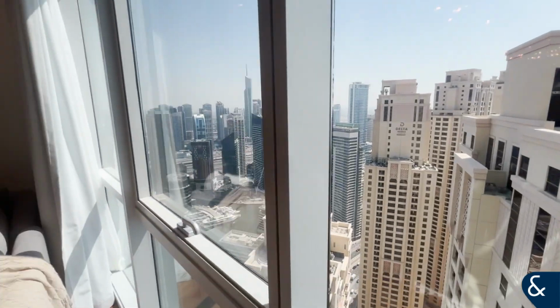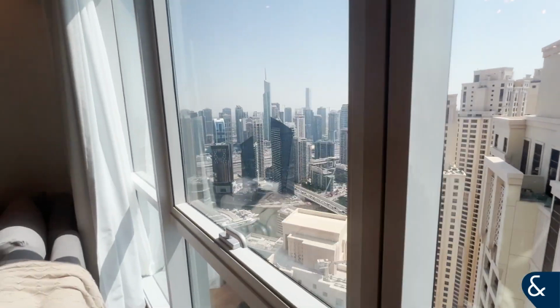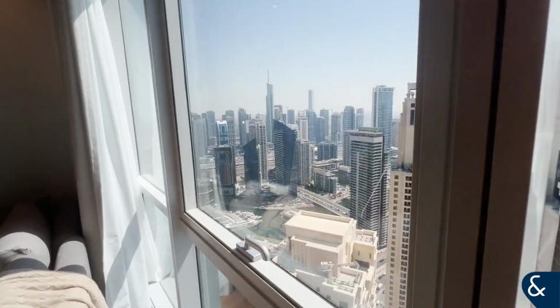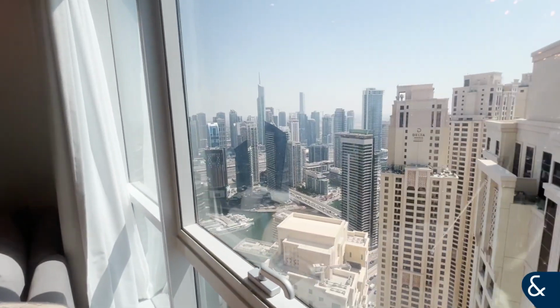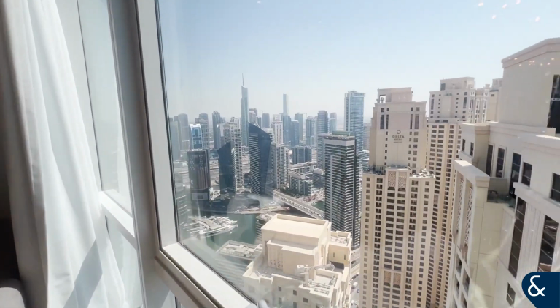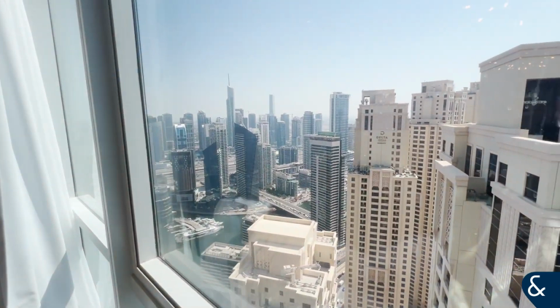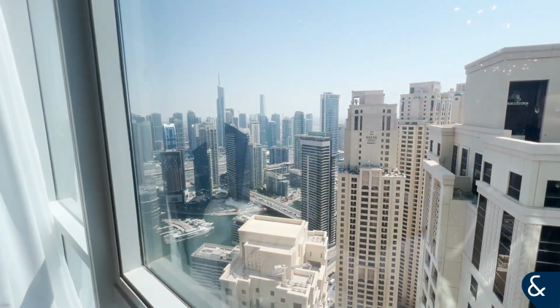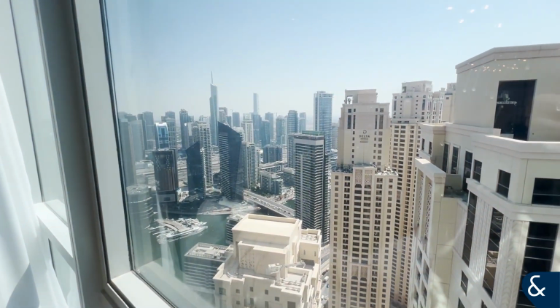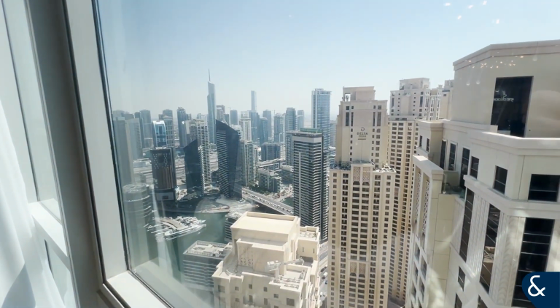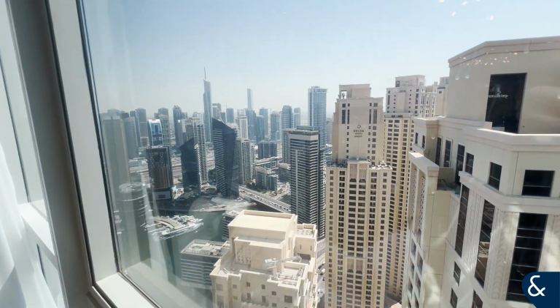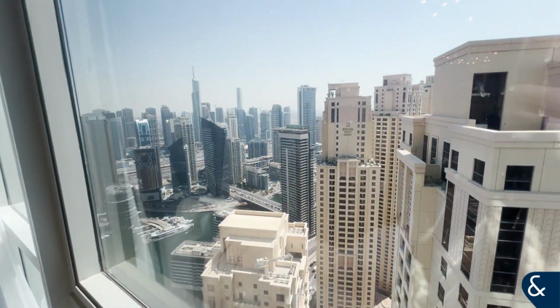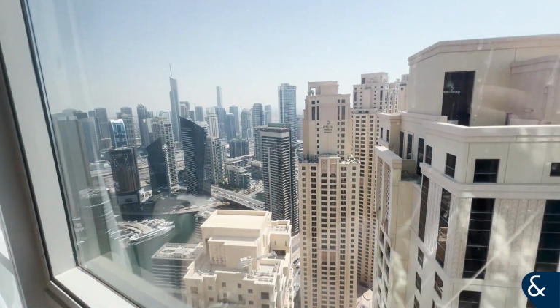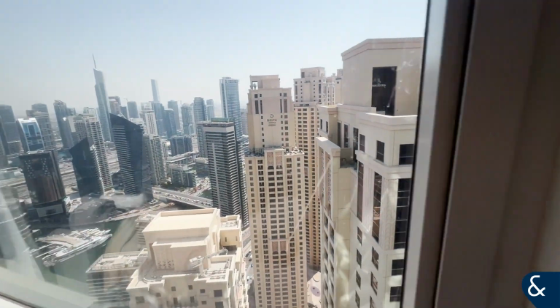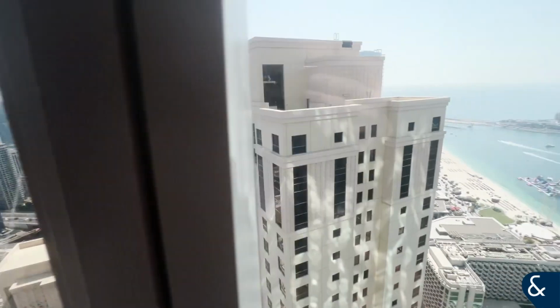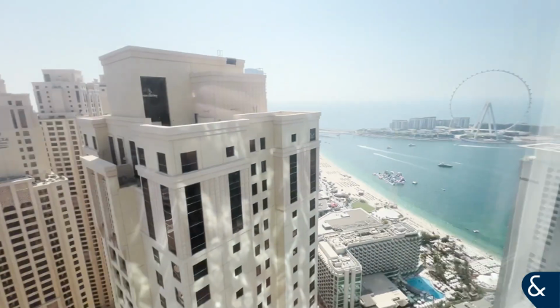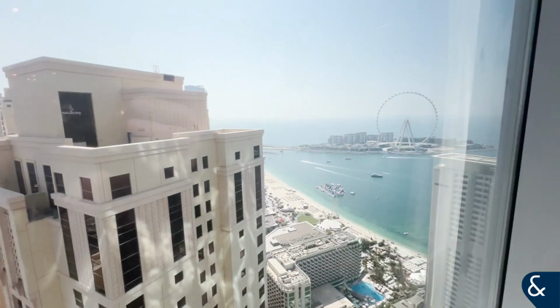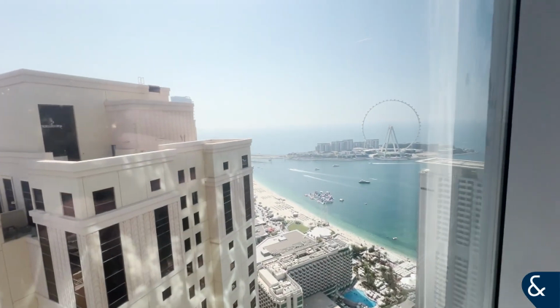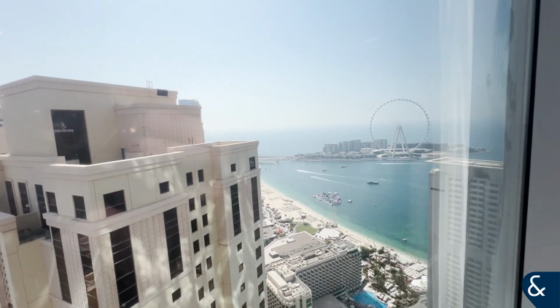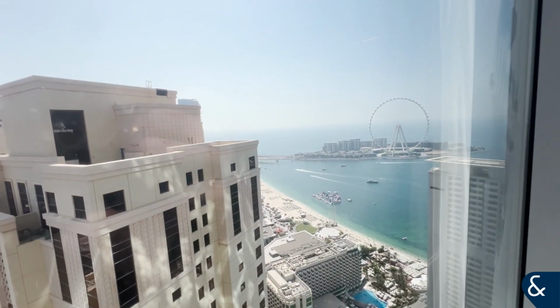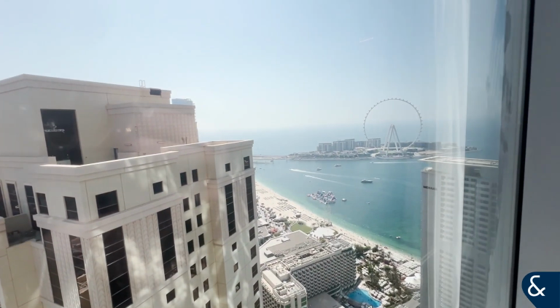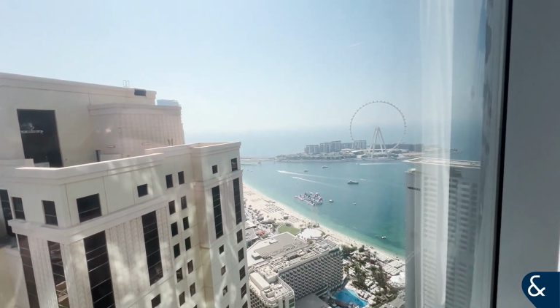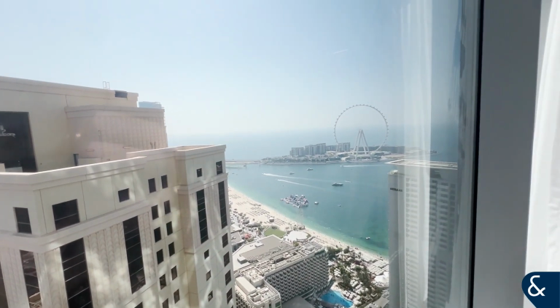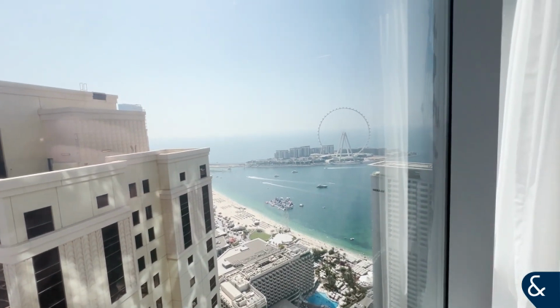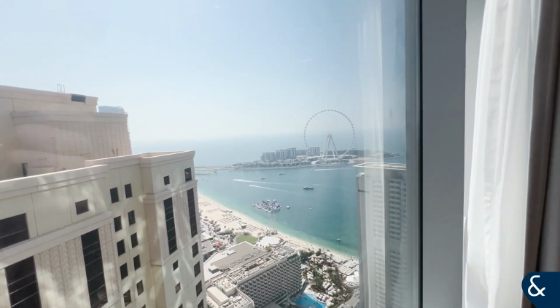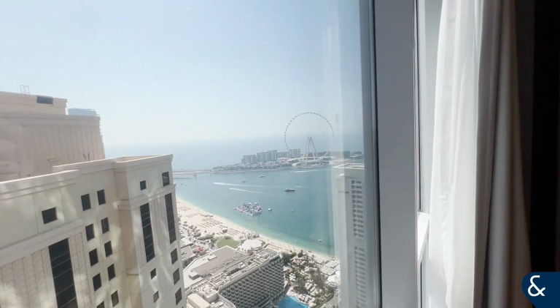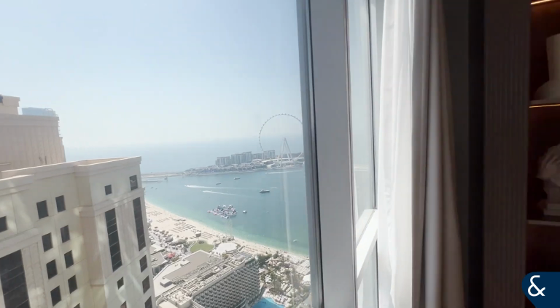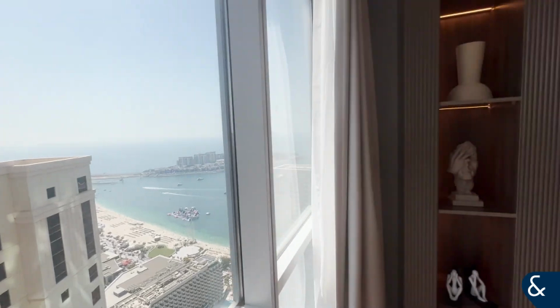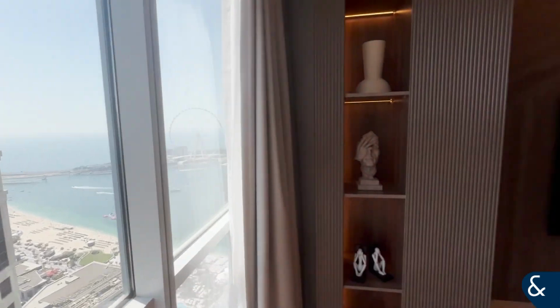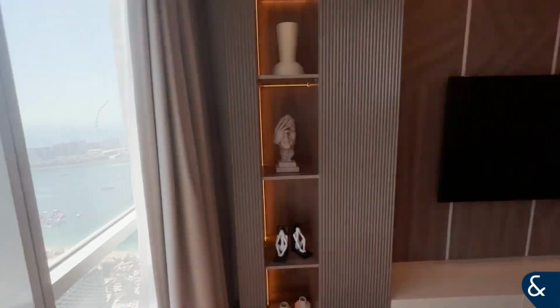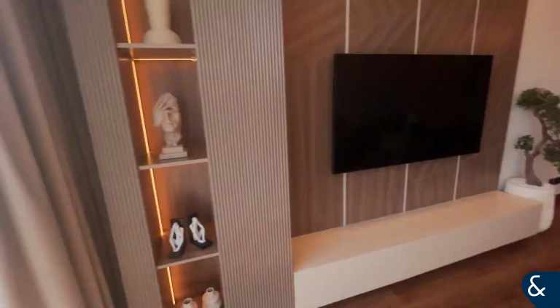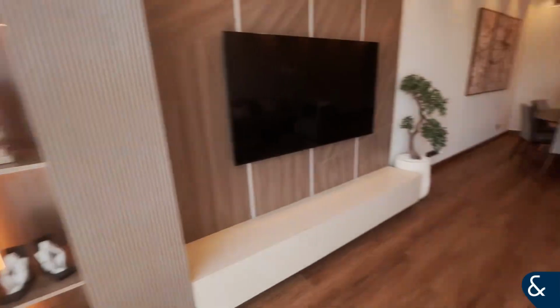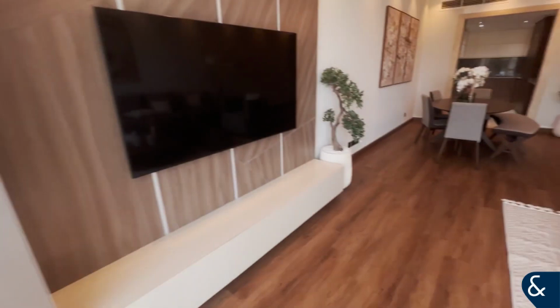We've got a really nice view of the marina outside and a great view of Blue Waters Island on the other side.